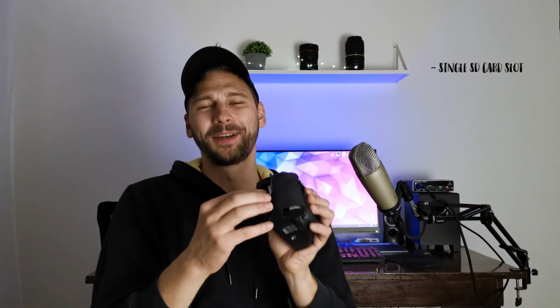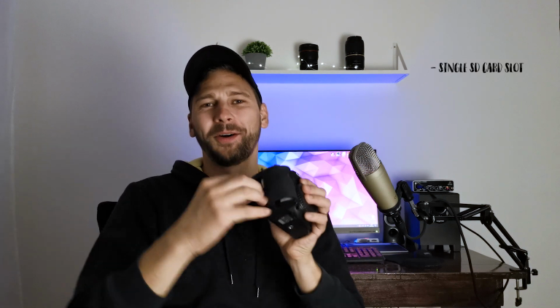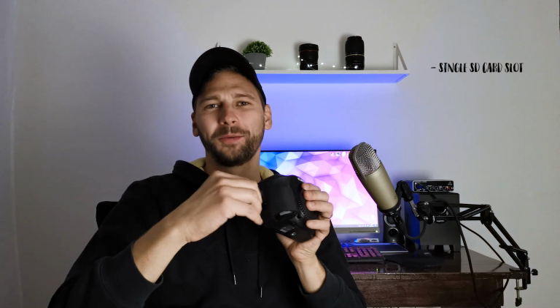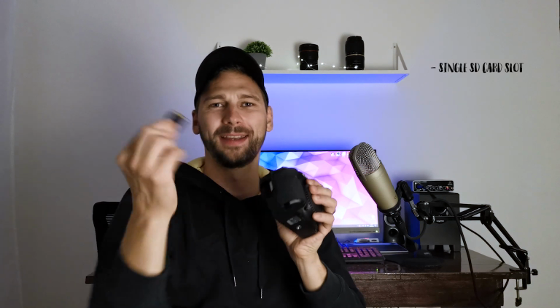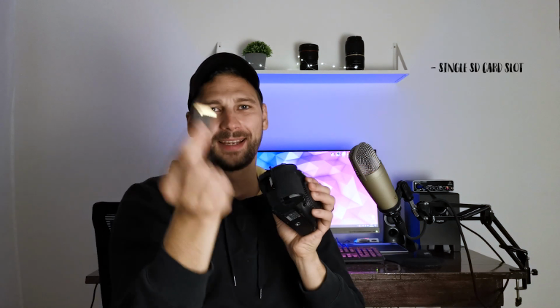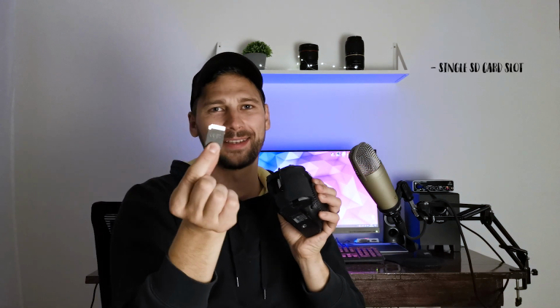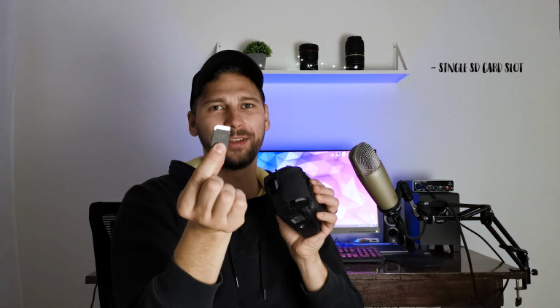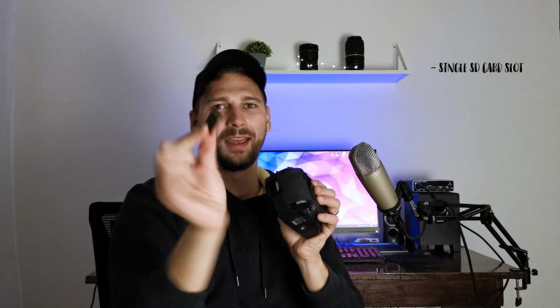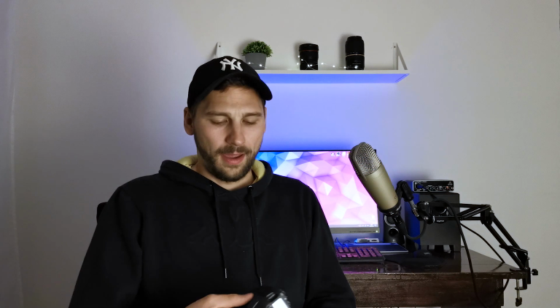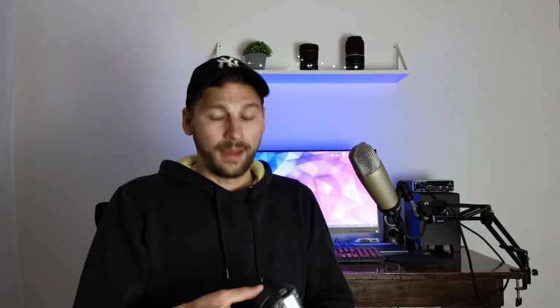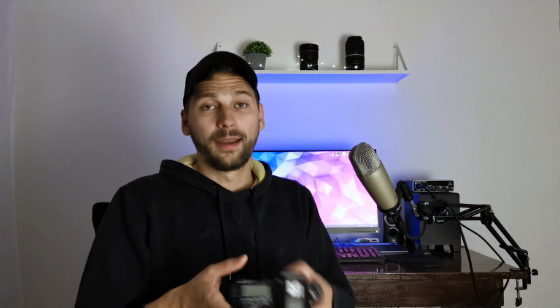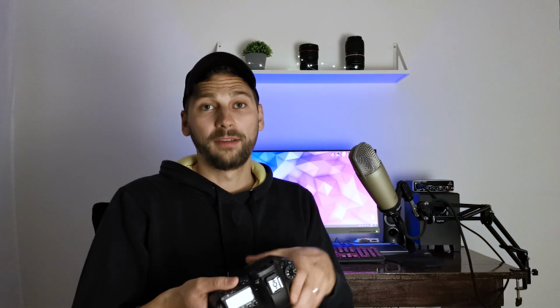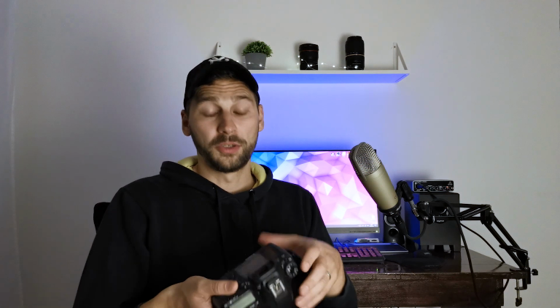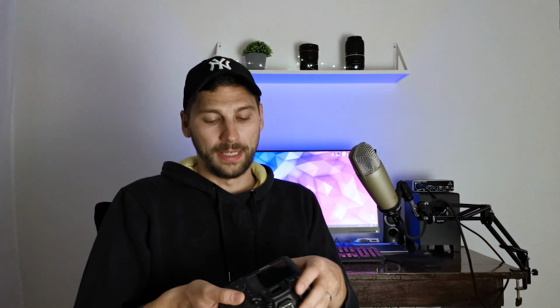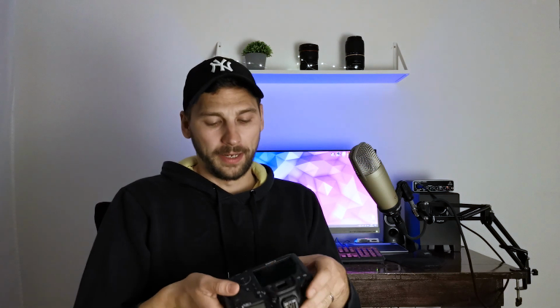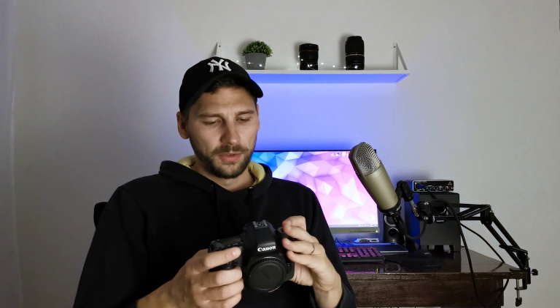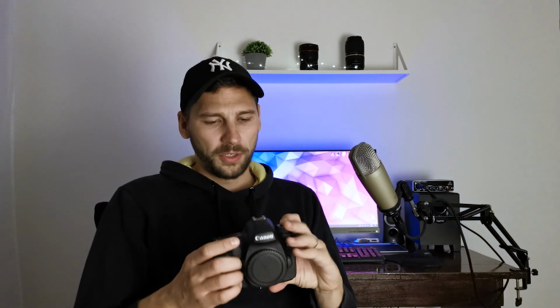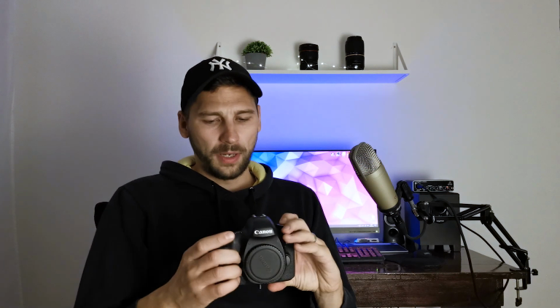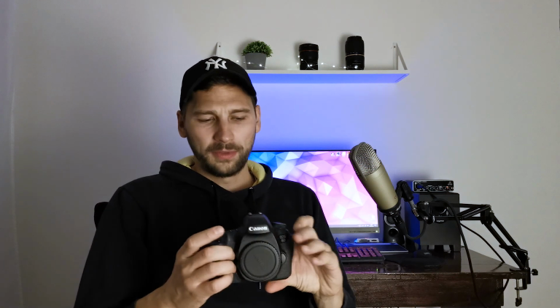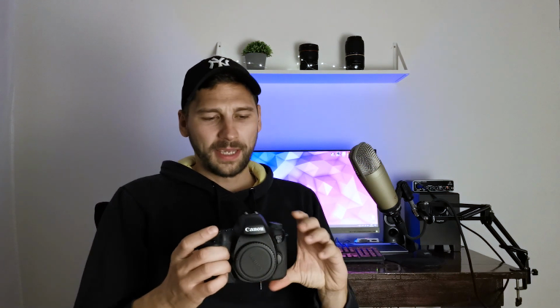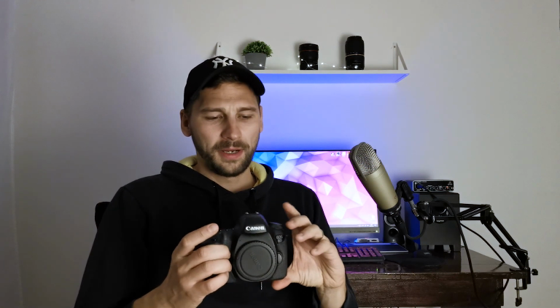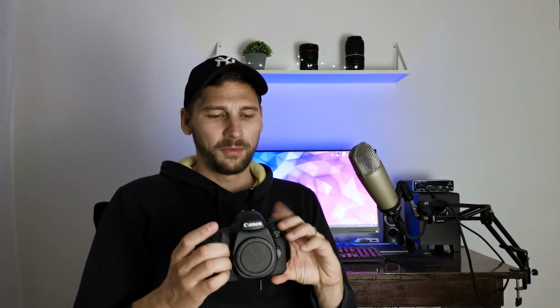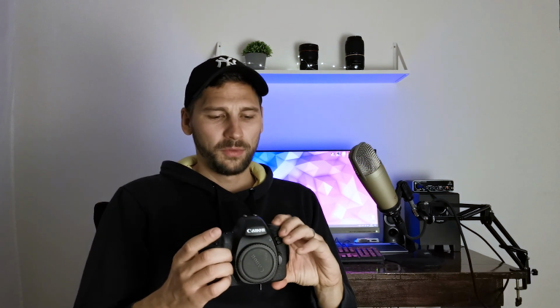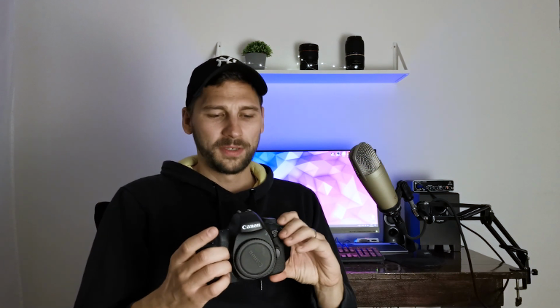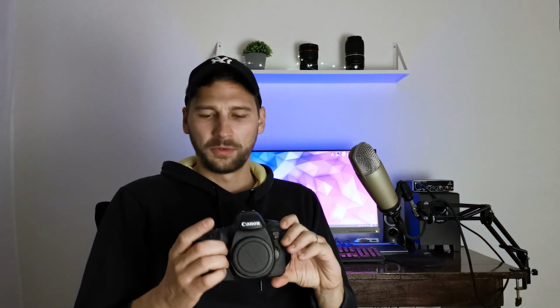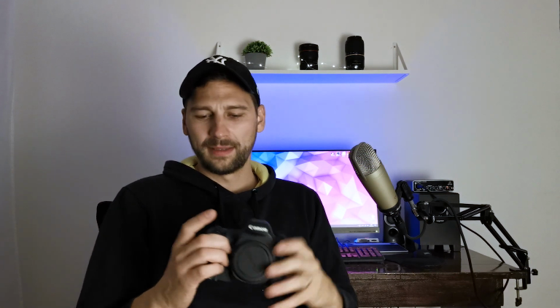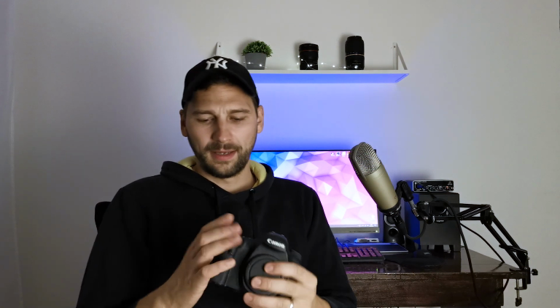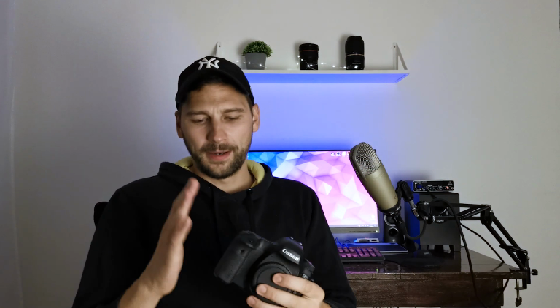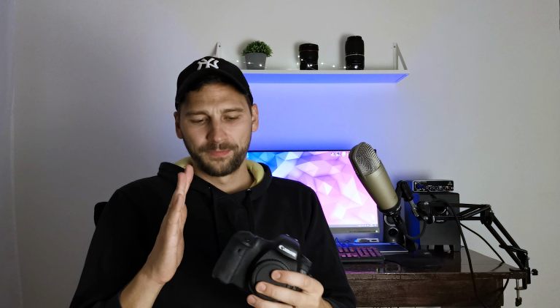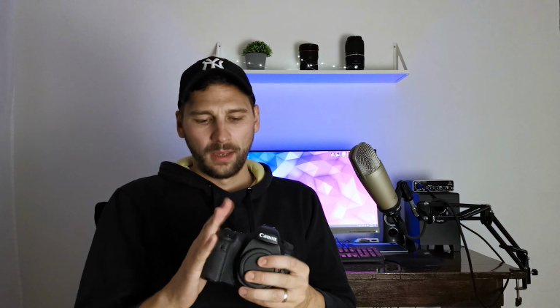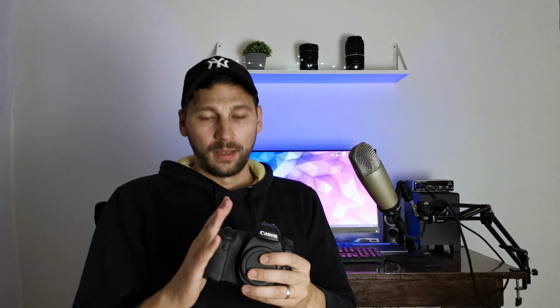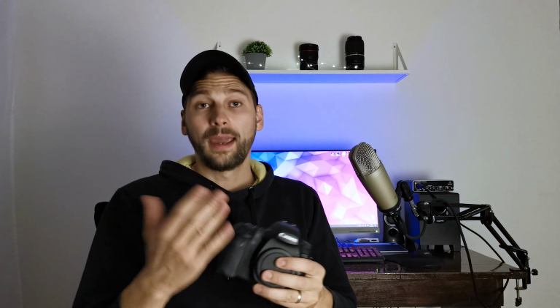A minus about this camera is that you only get one SD card slot, though I haven't had an issue with that personally.